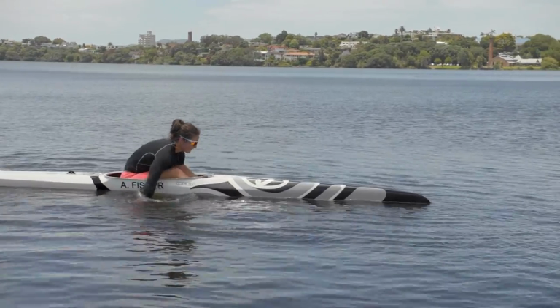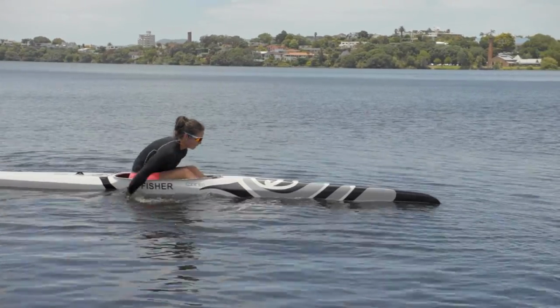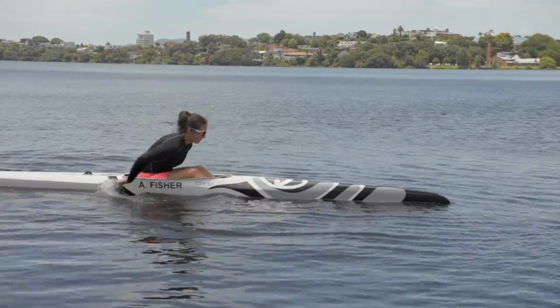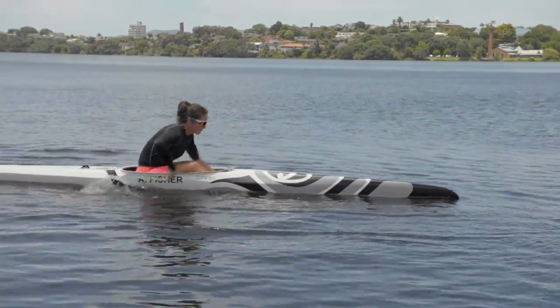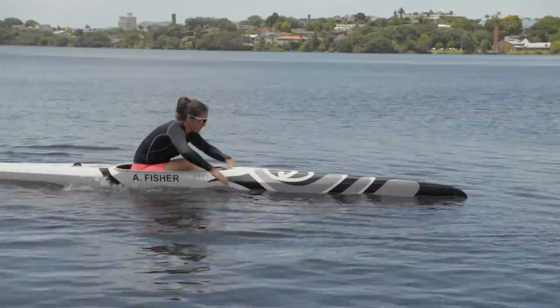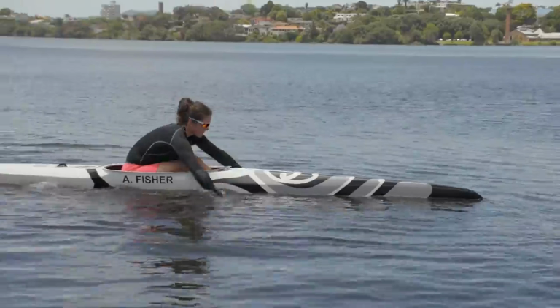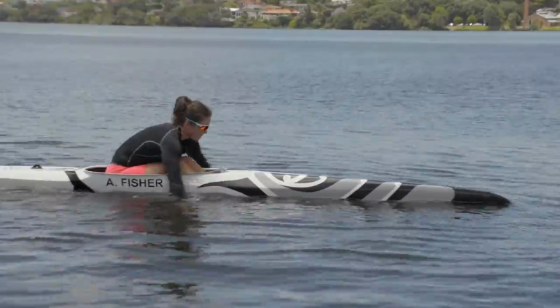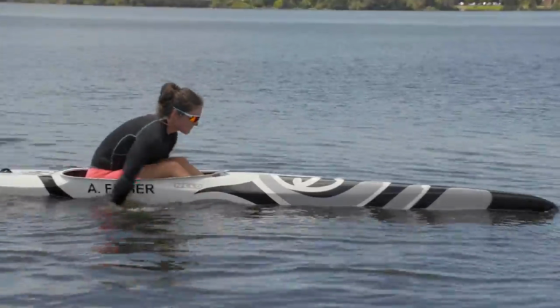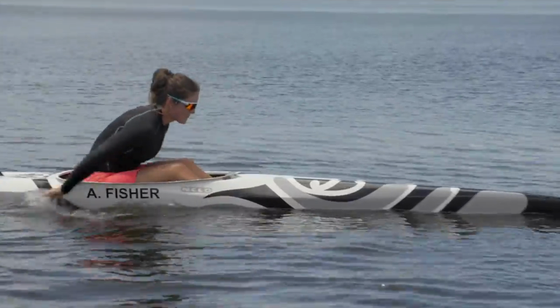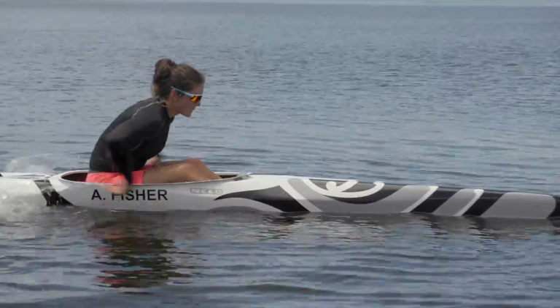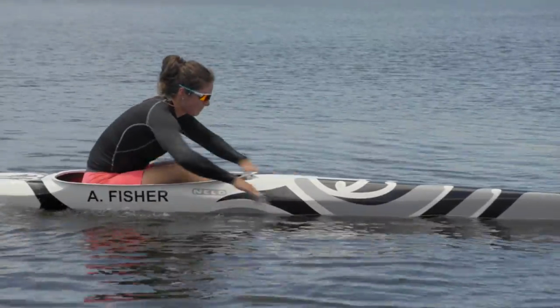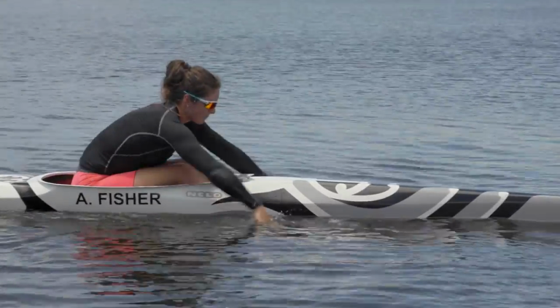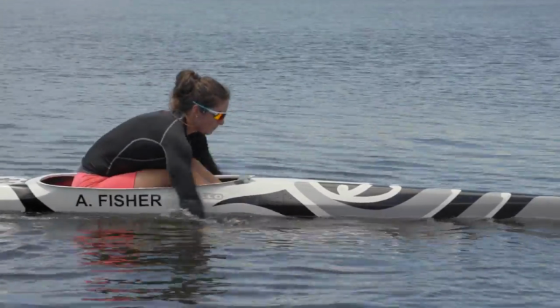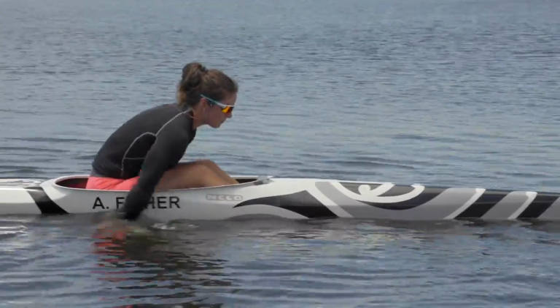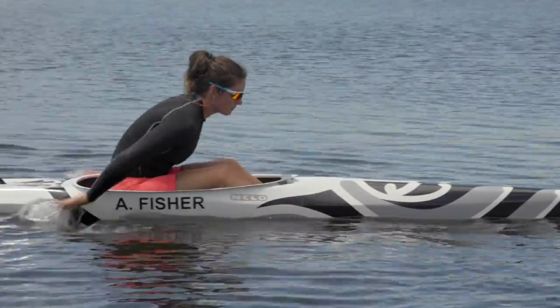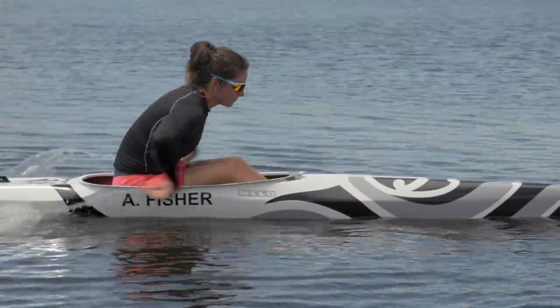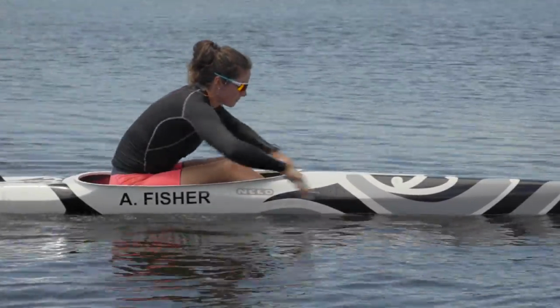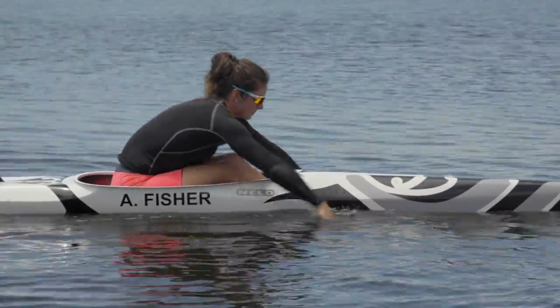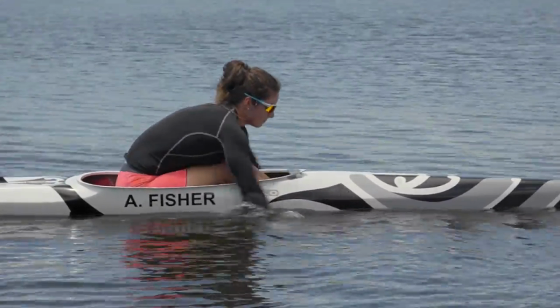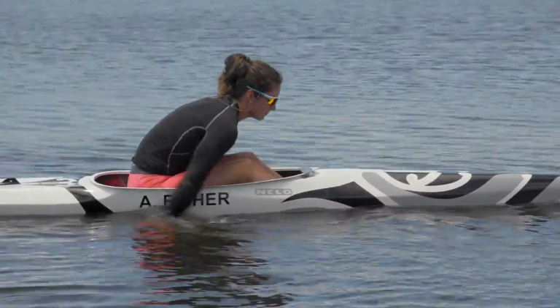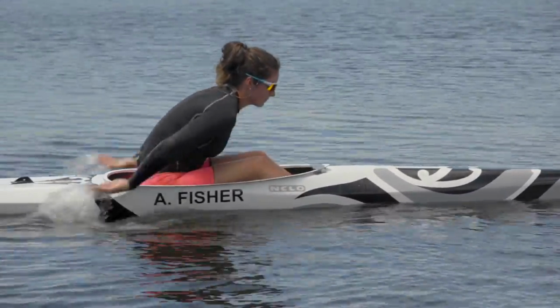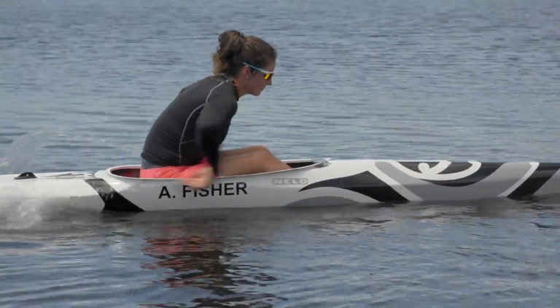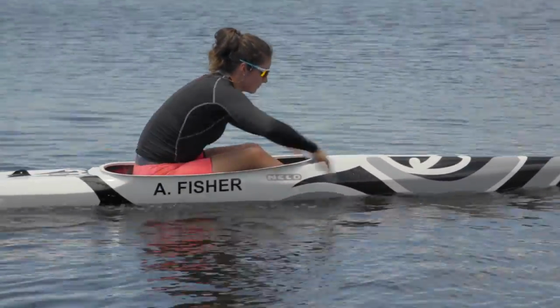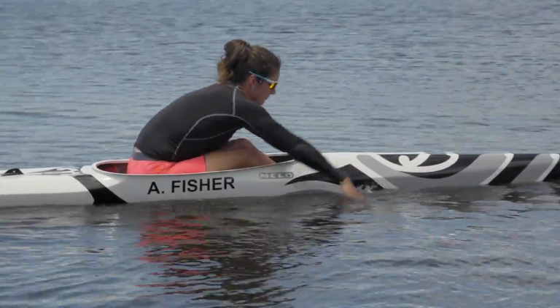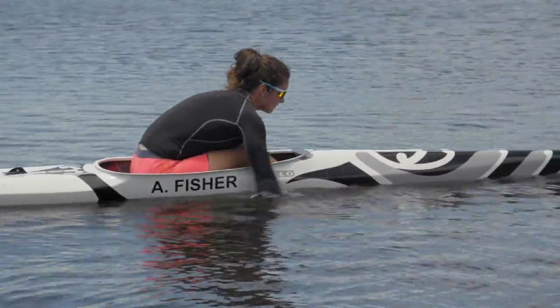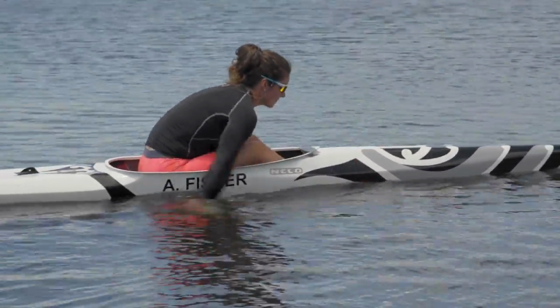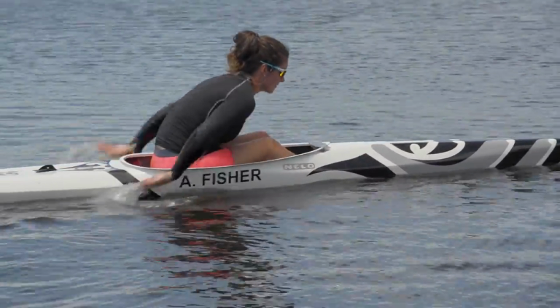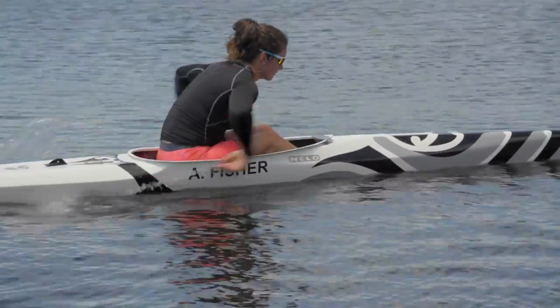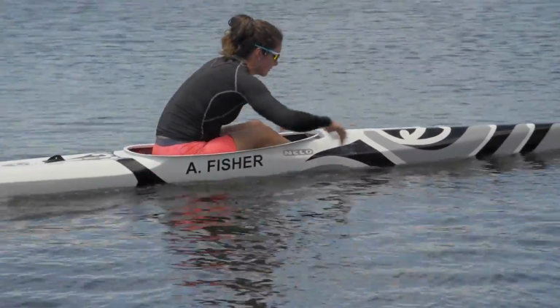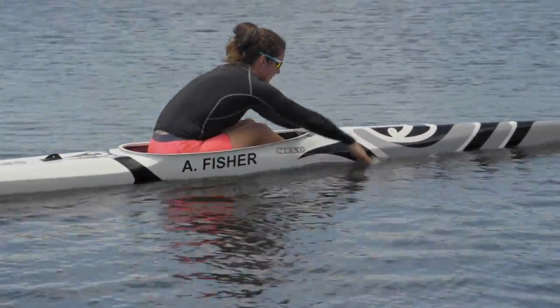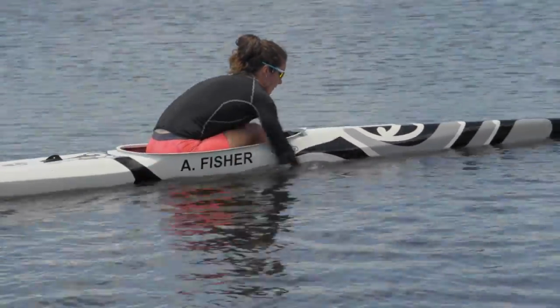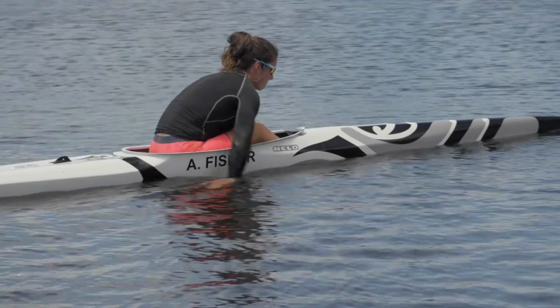Now you've thrown your paddle, you have to collect it. Try hand paddling with both hands and with alternate hands.